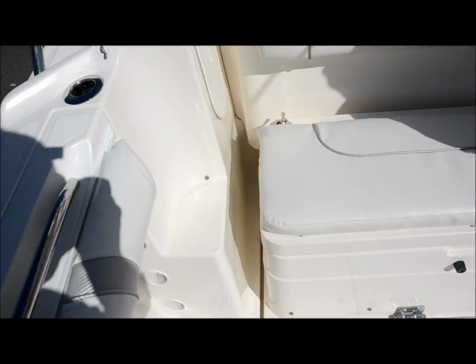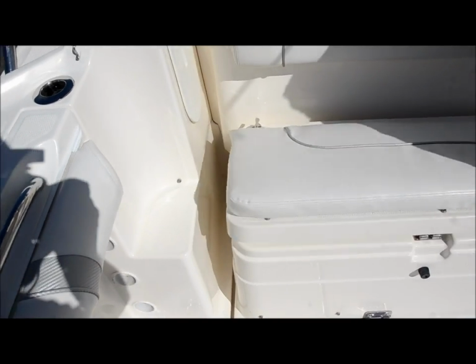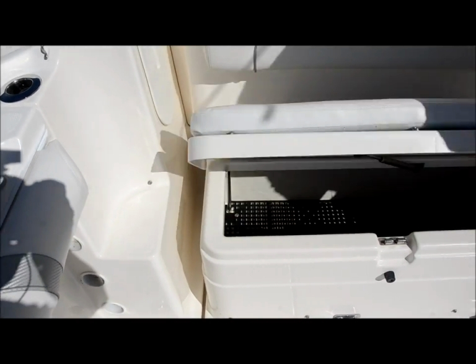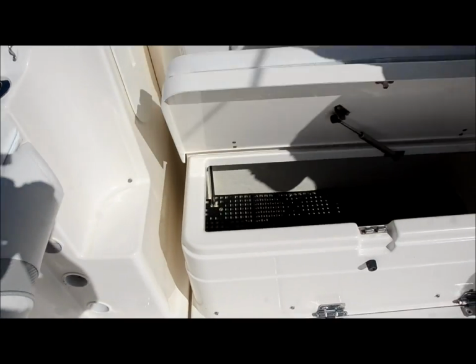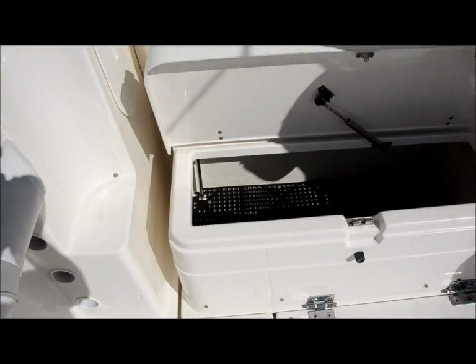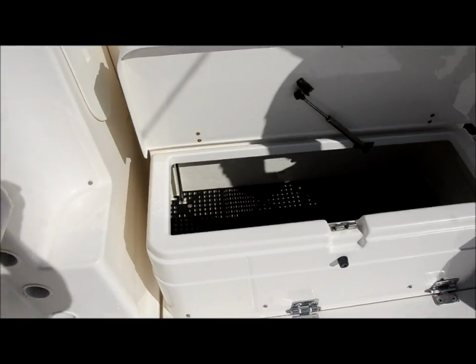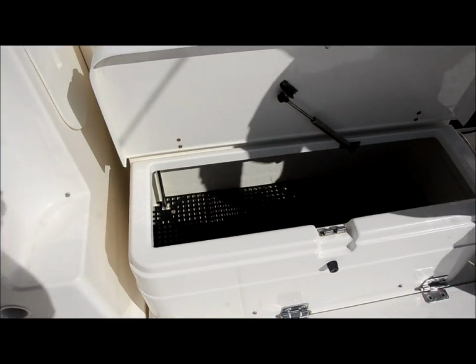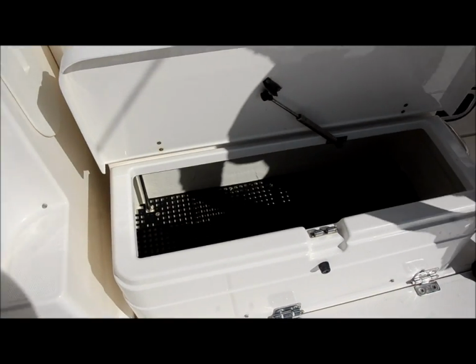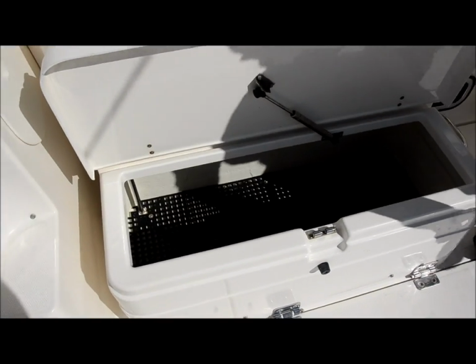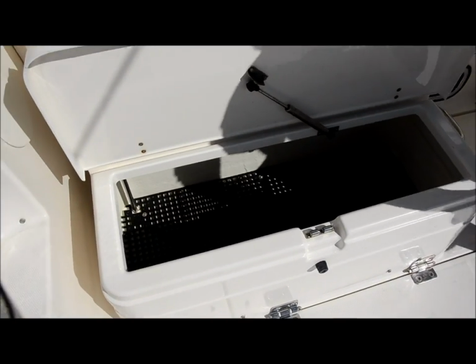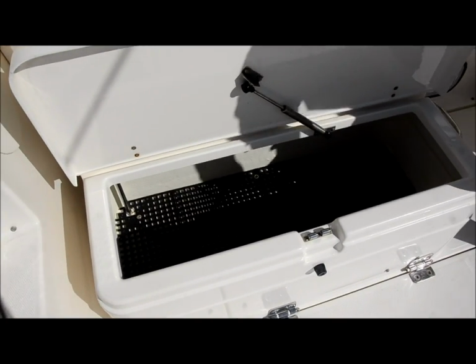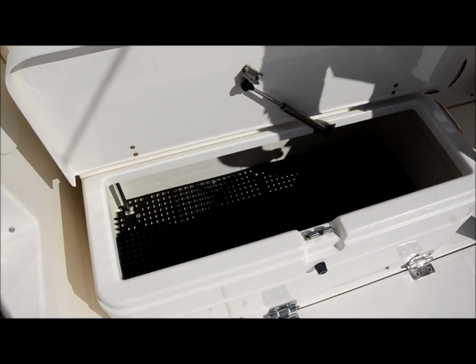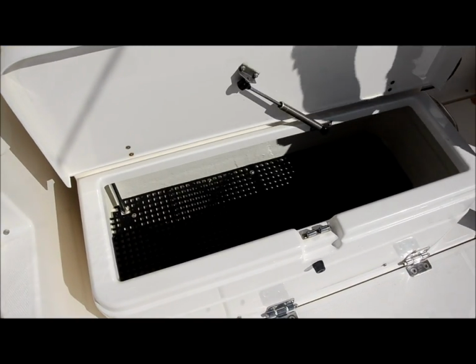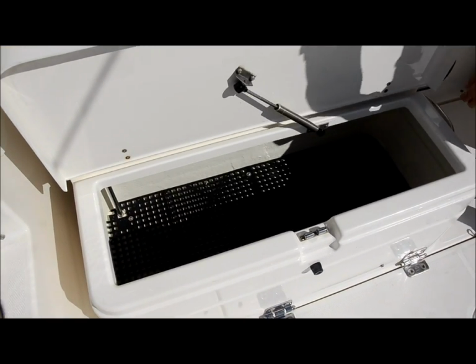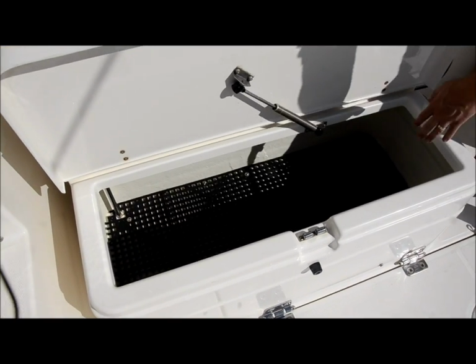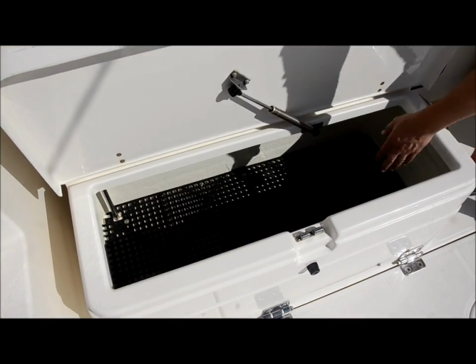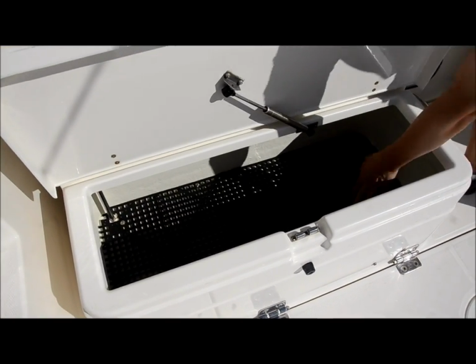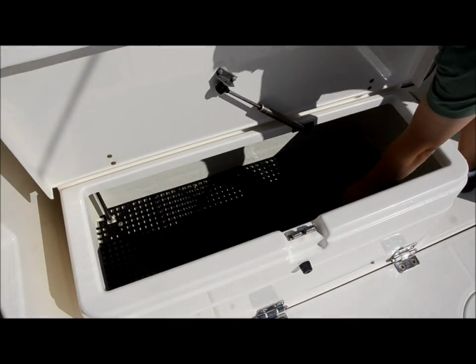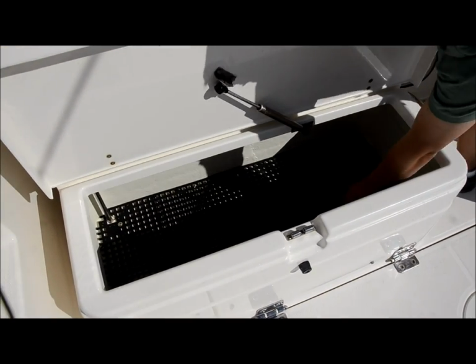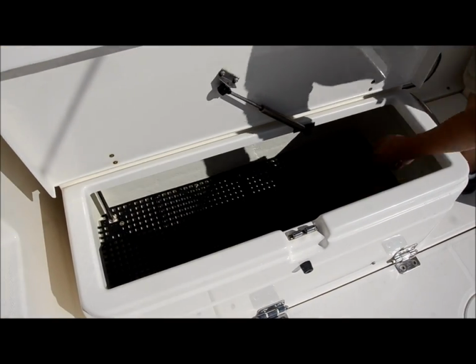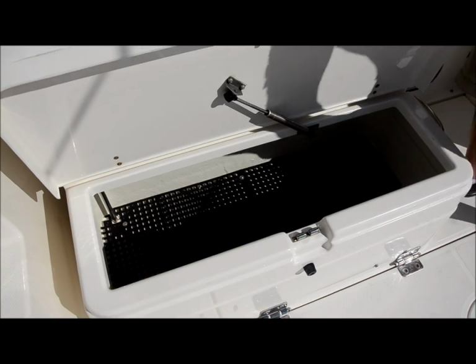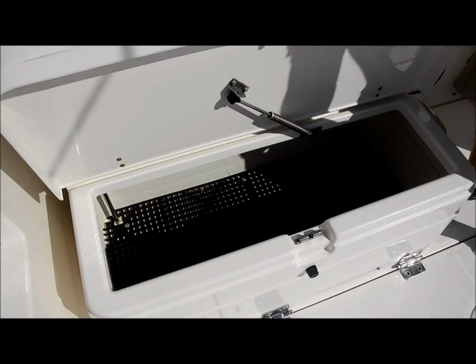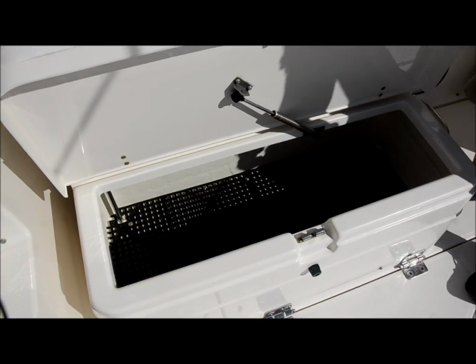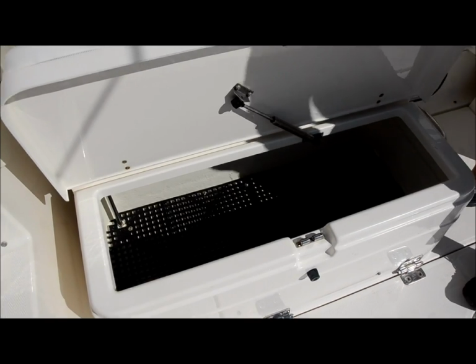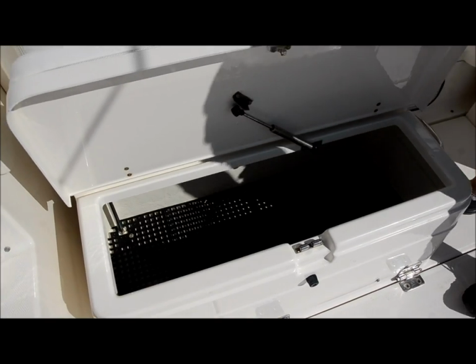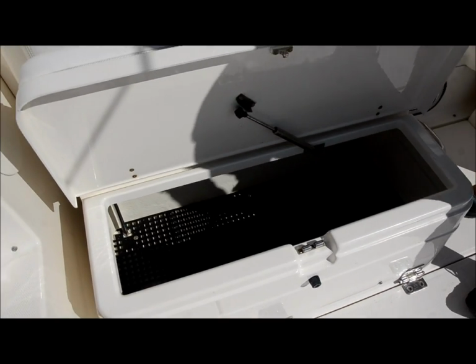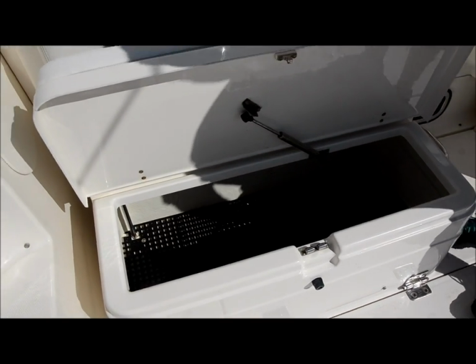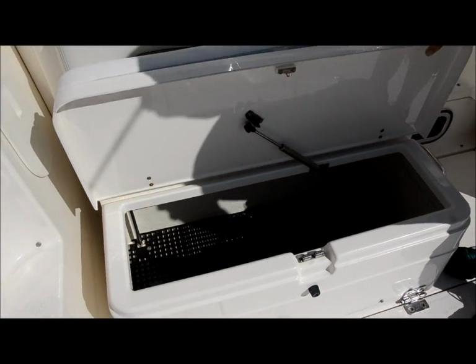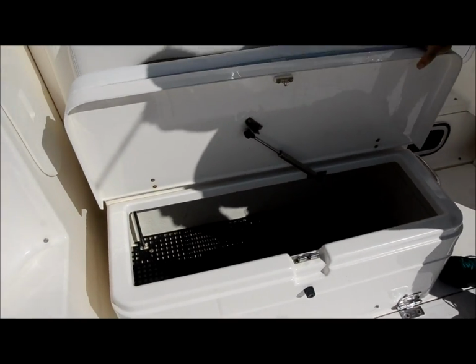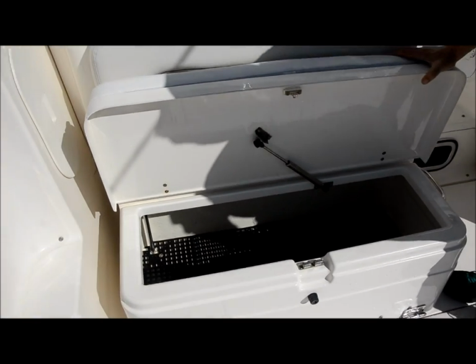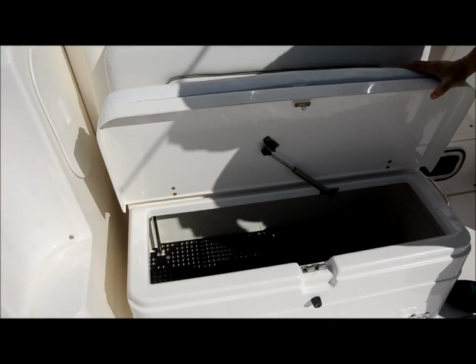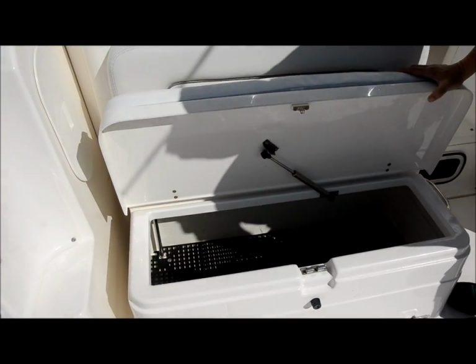Underneath here you got some storage. Got a dry deck in there so that your stuff doesn't get wet — stays up off the floor.